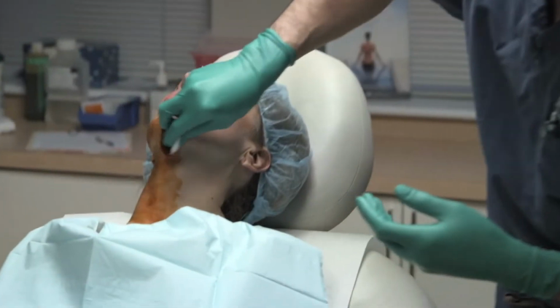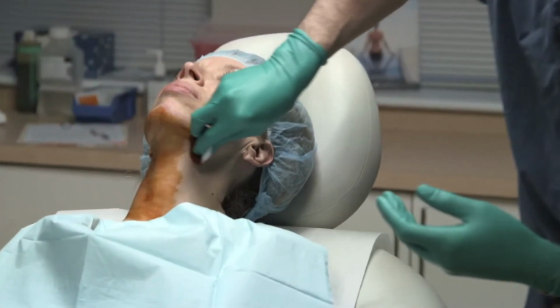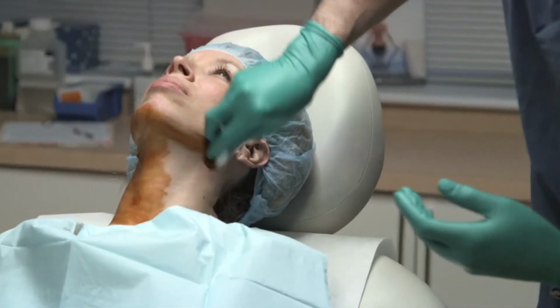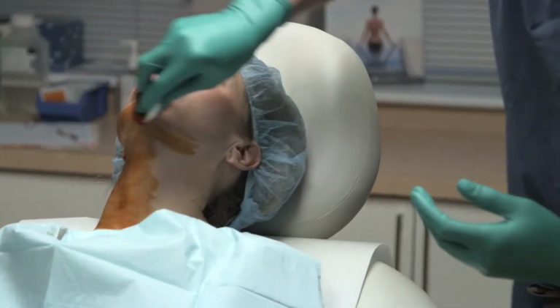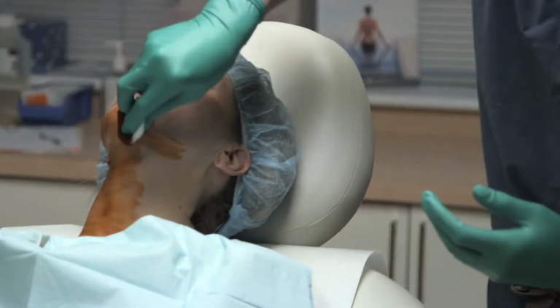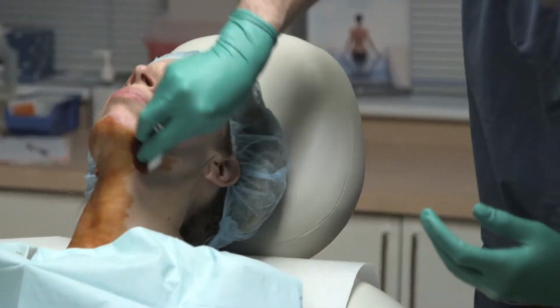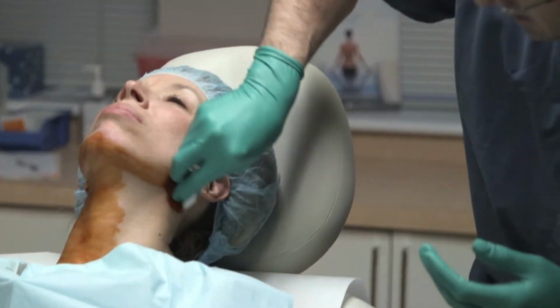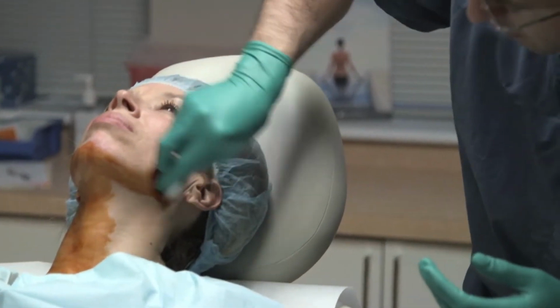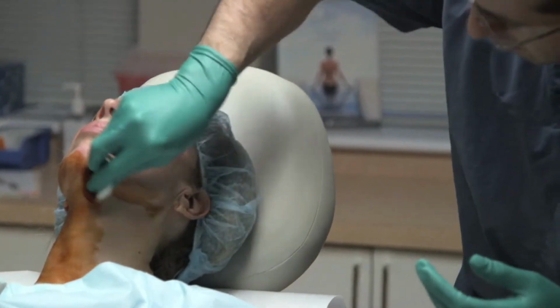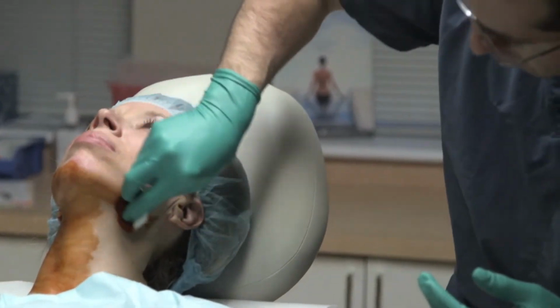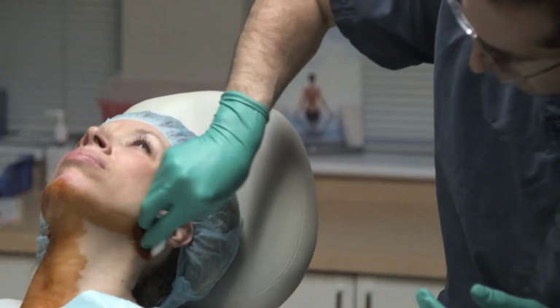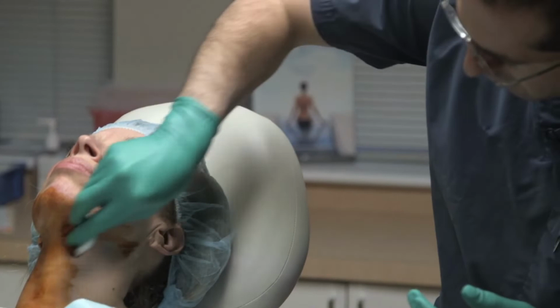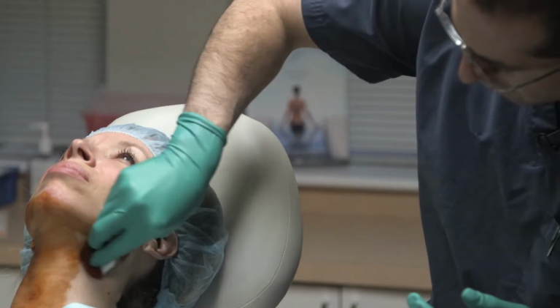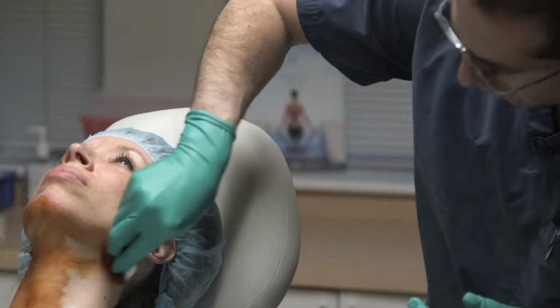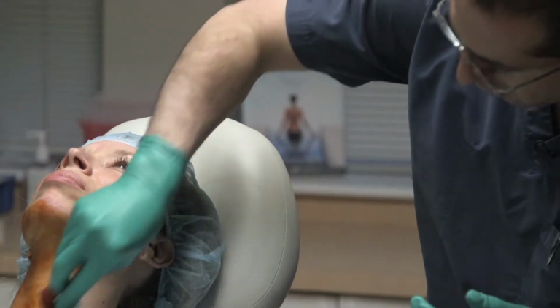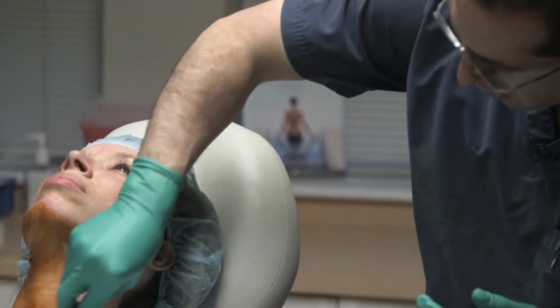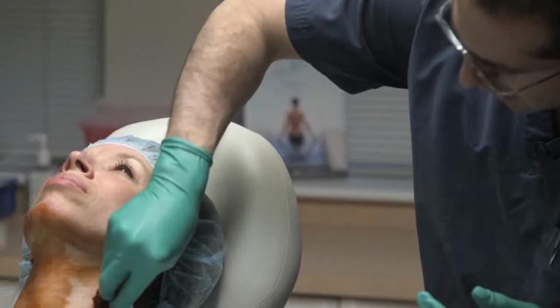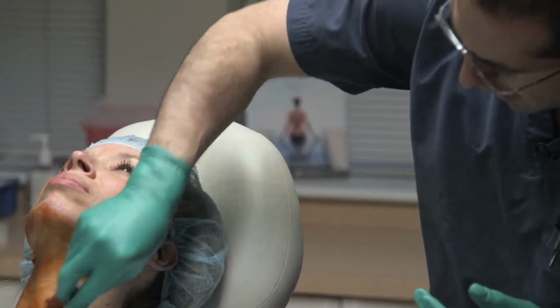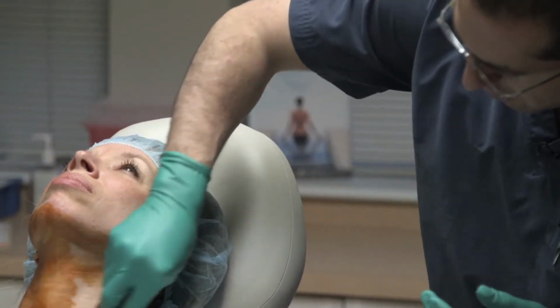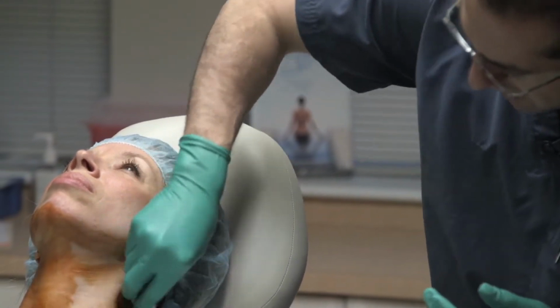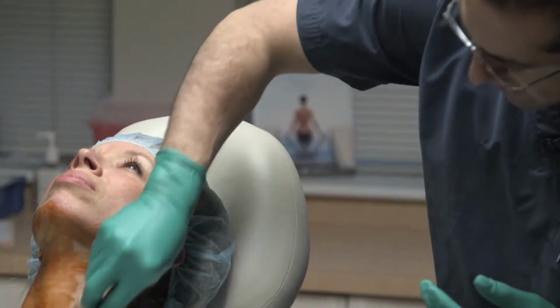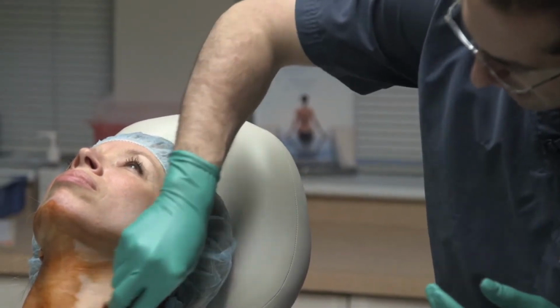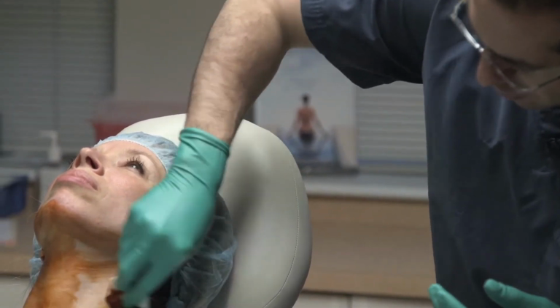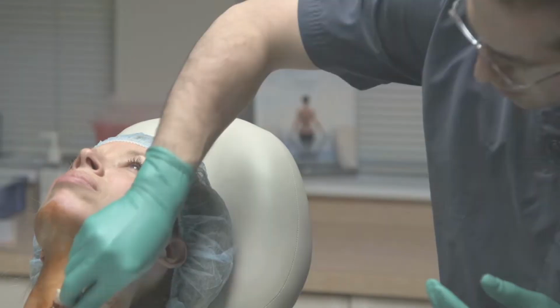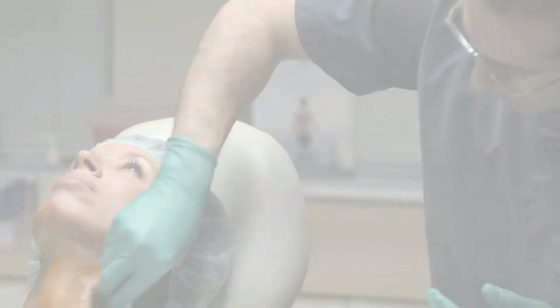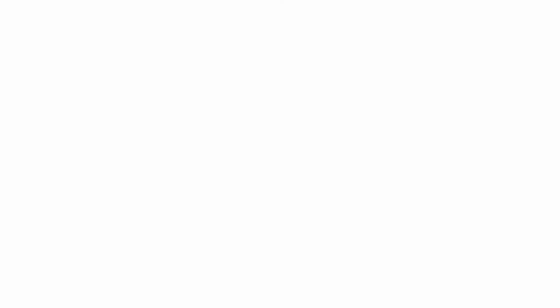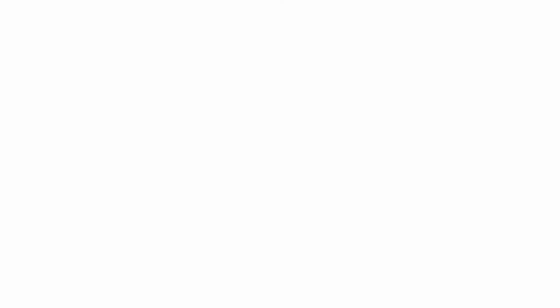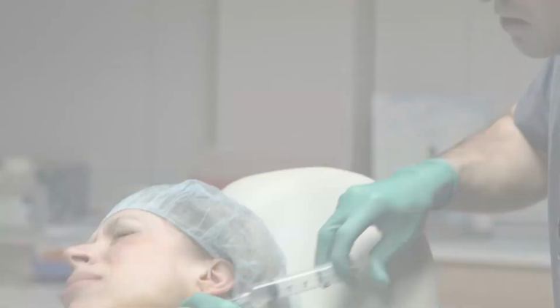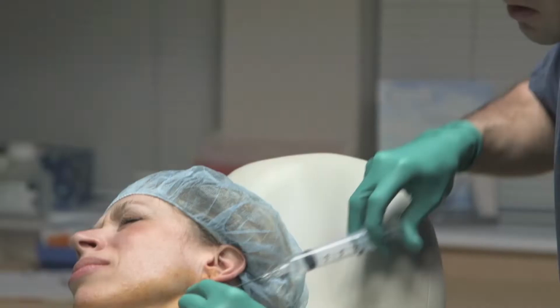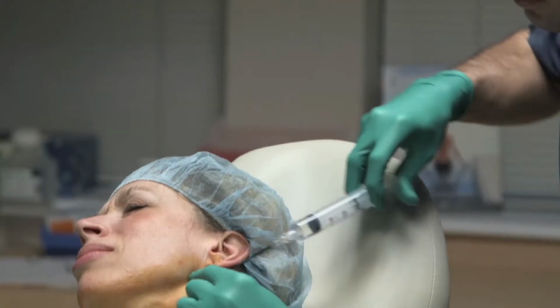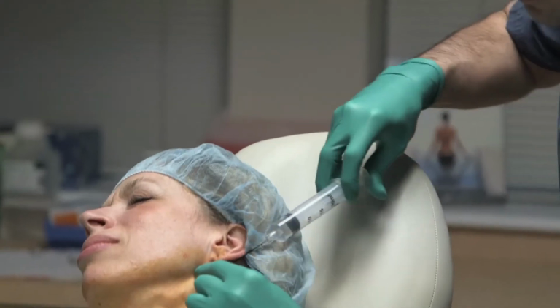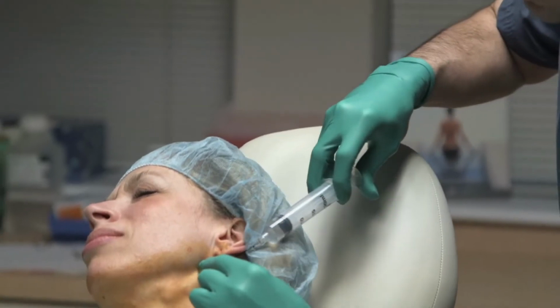Prior to performing the thermitite procedure, we prepped the patient's lower face and neck with a betadine solution.